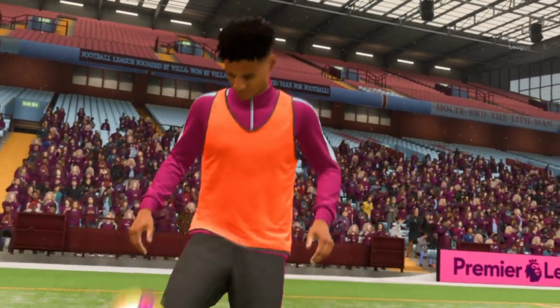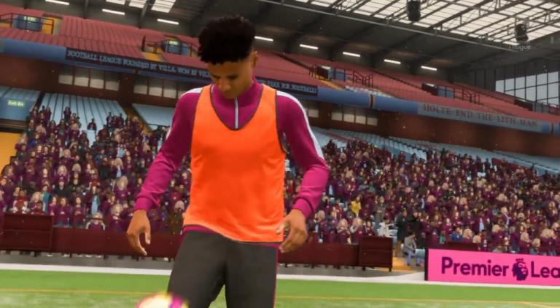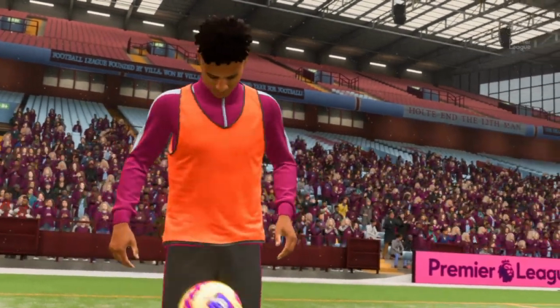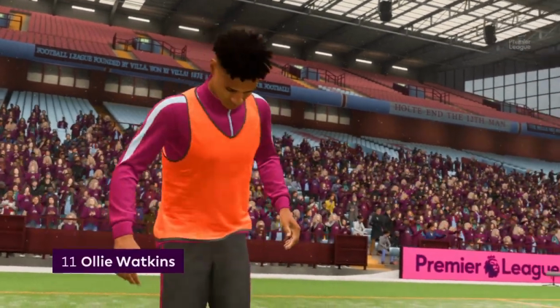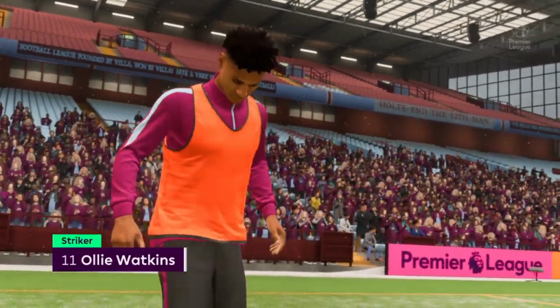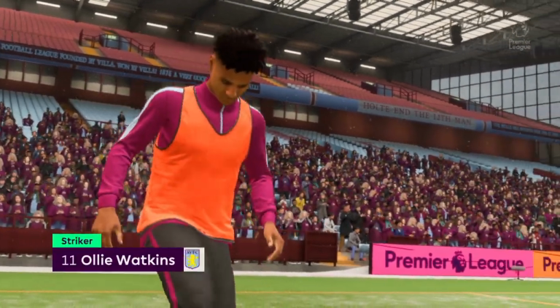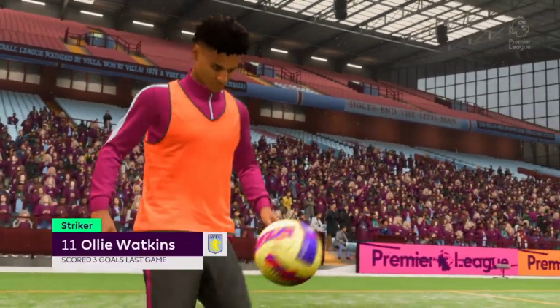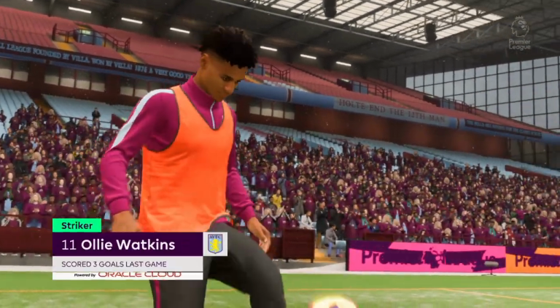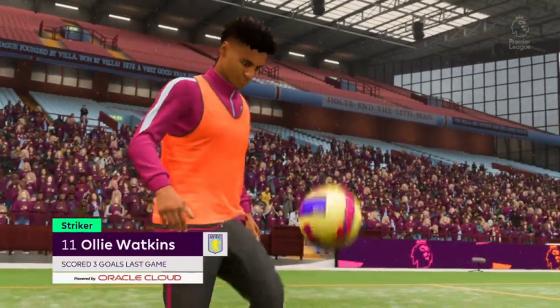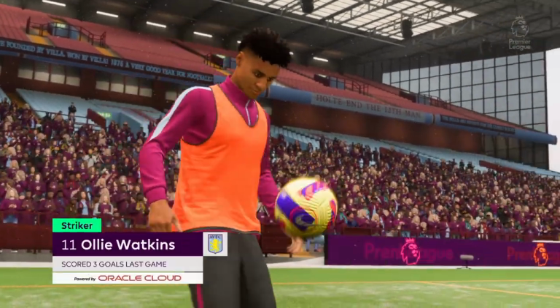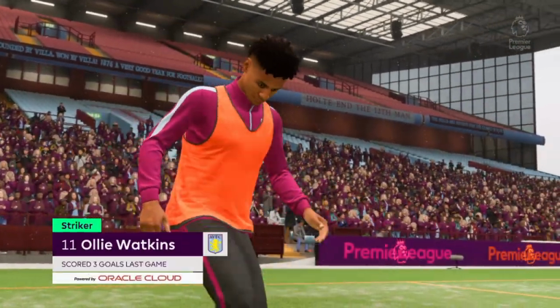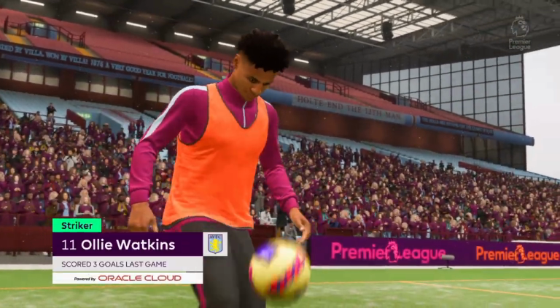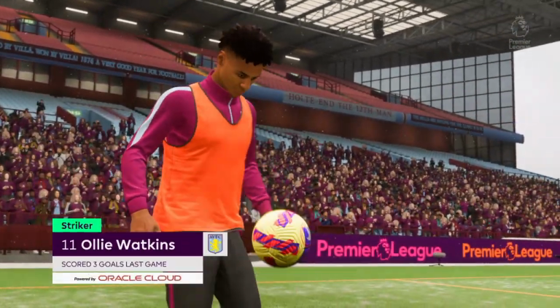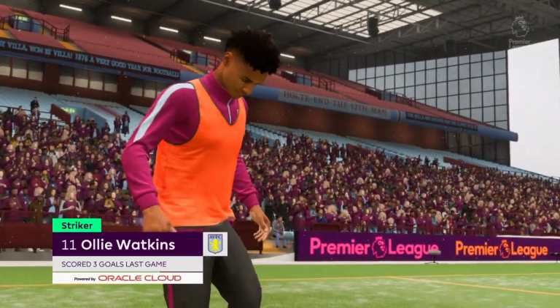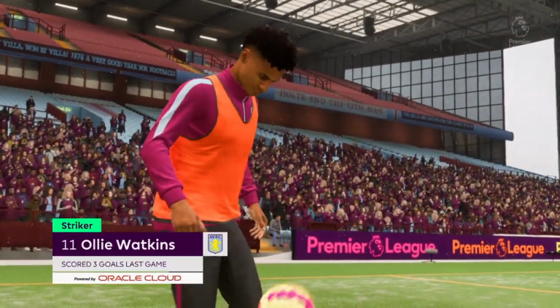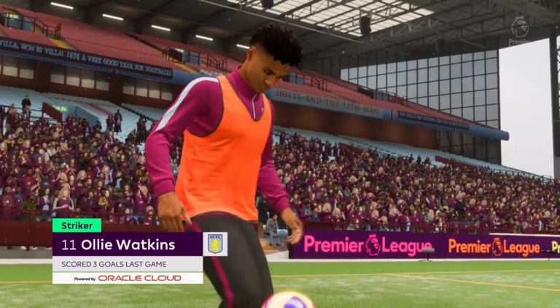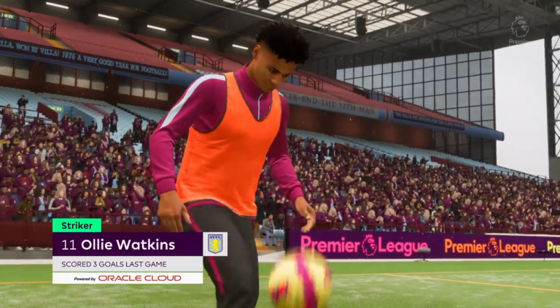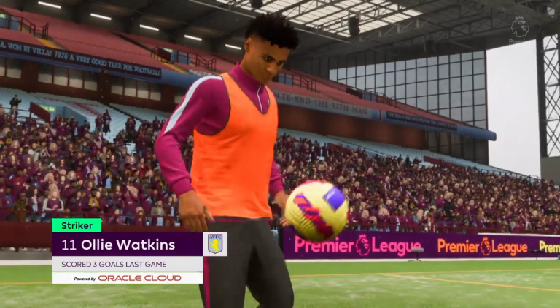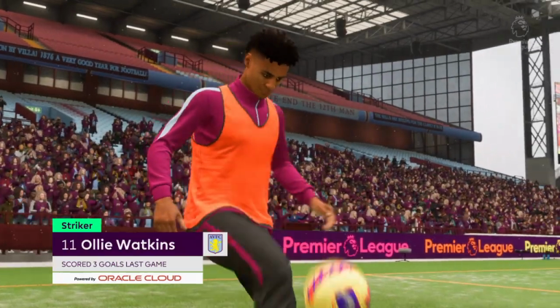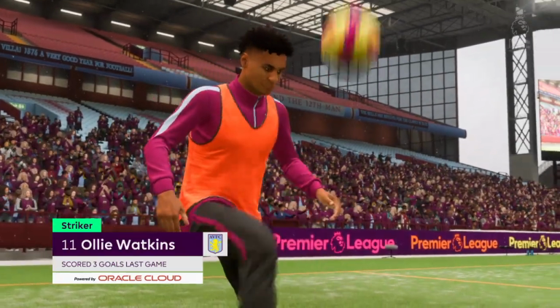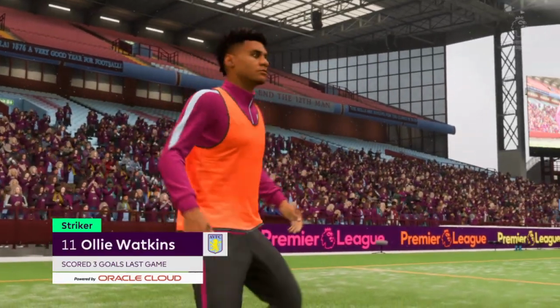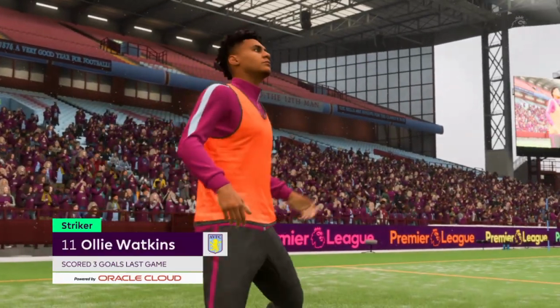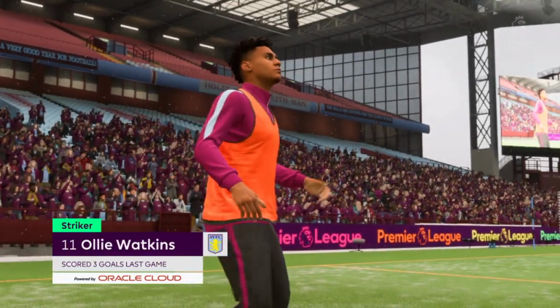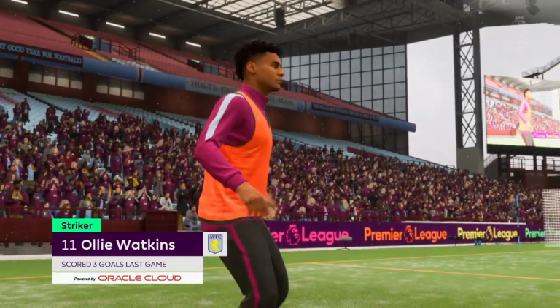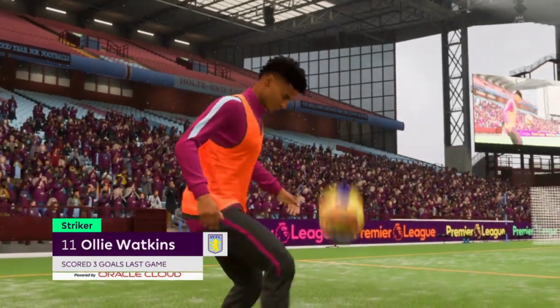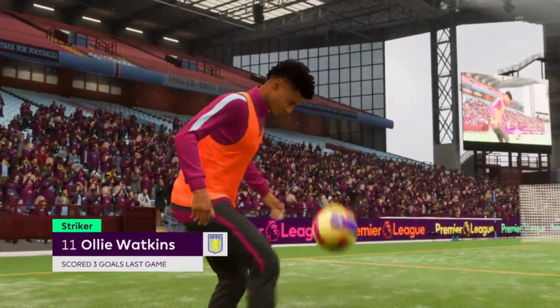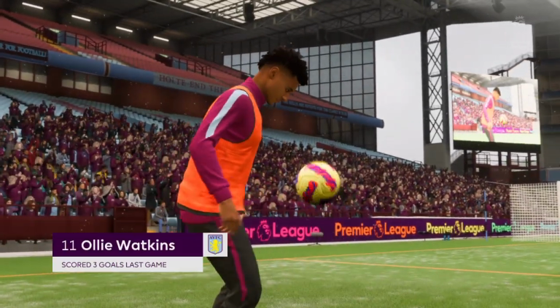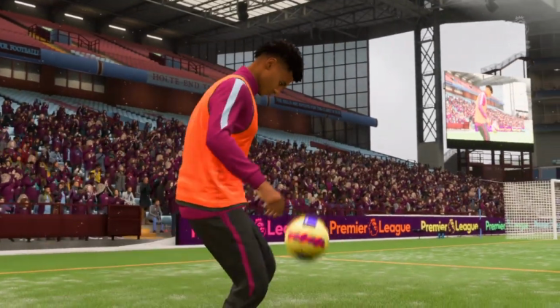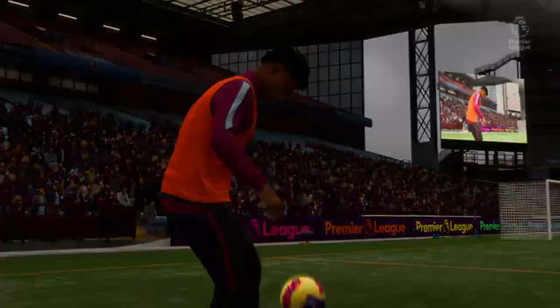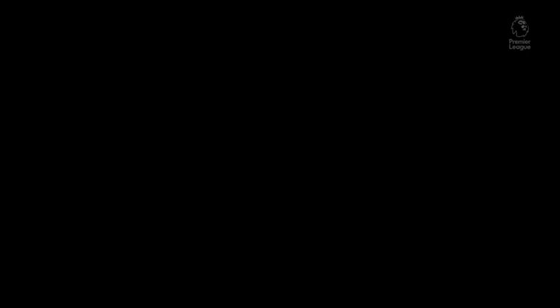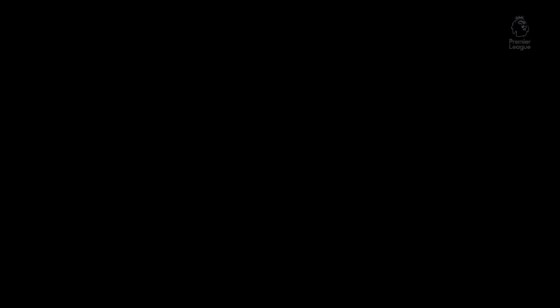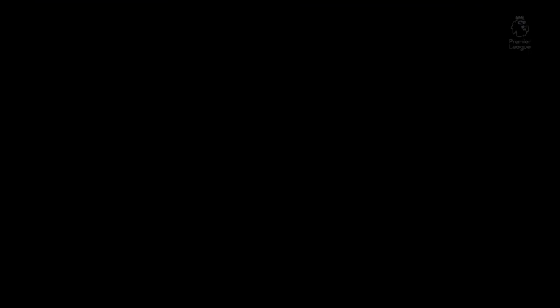Our cameras are on one man. A hat-trick in his last game. Will he prosper once more? We'll have the action on EA TV.